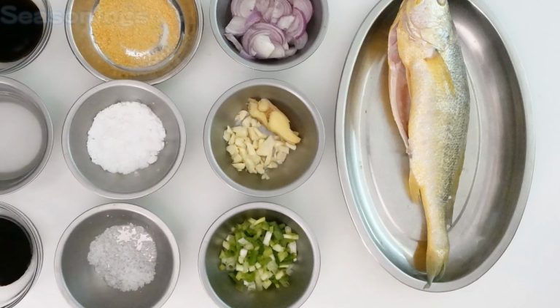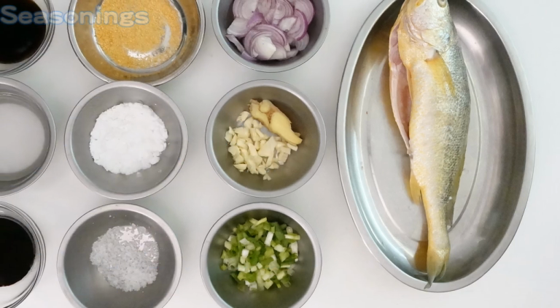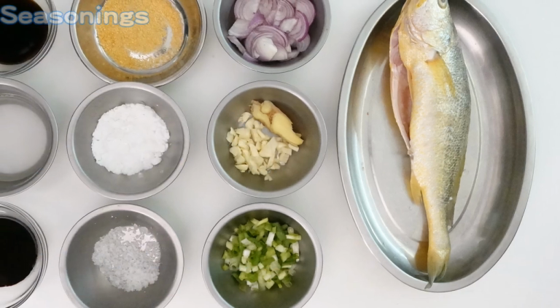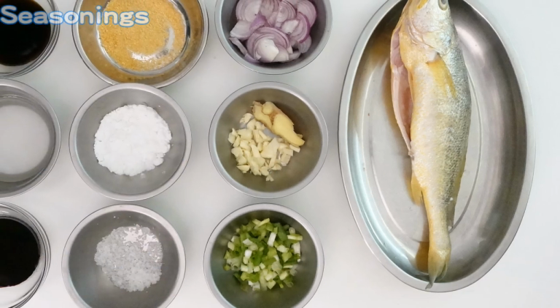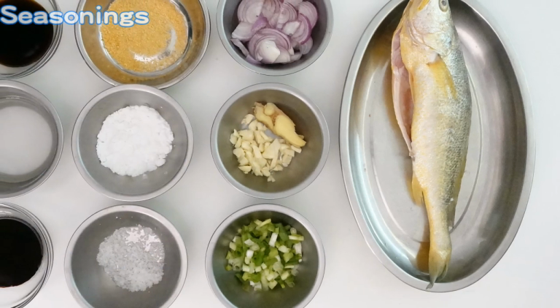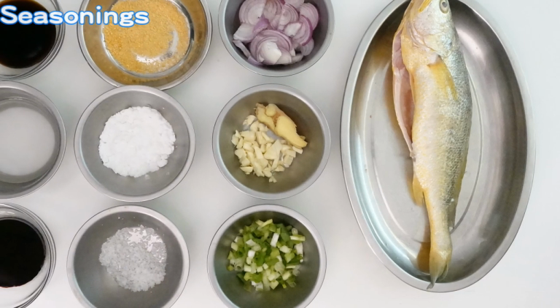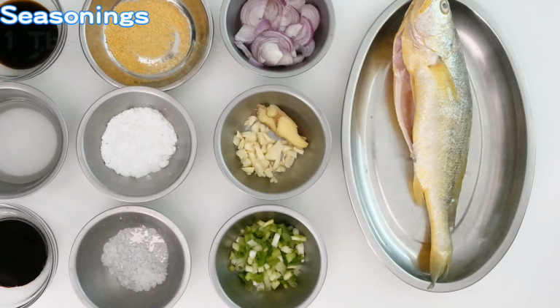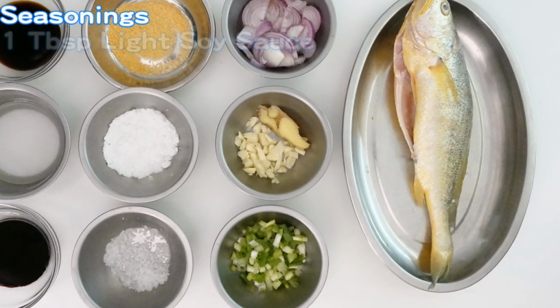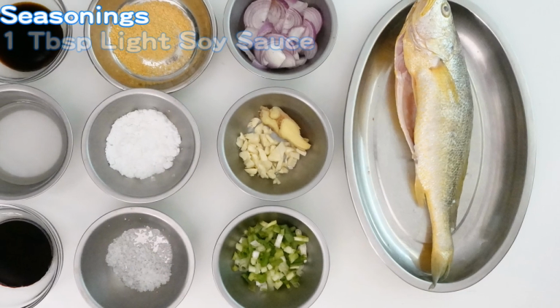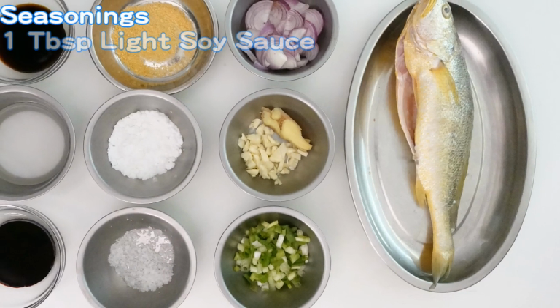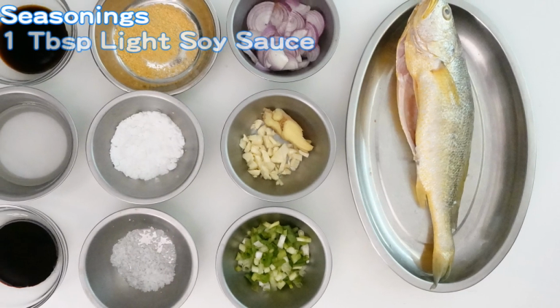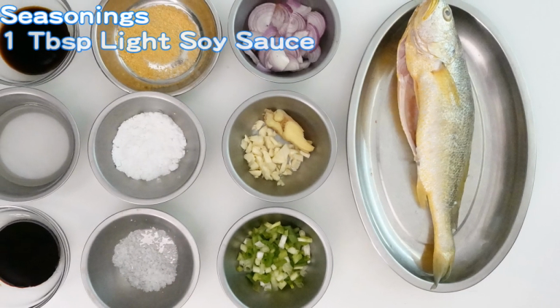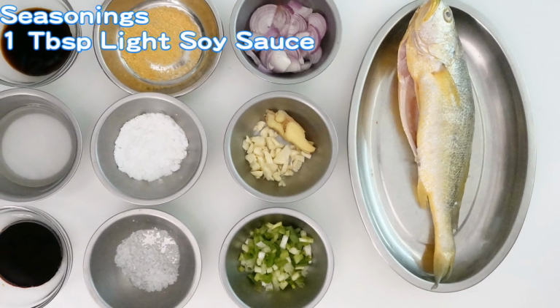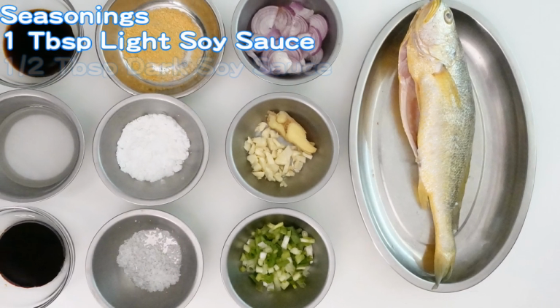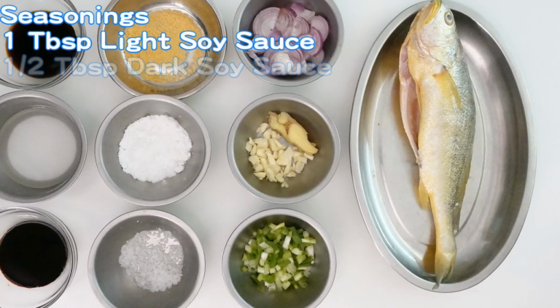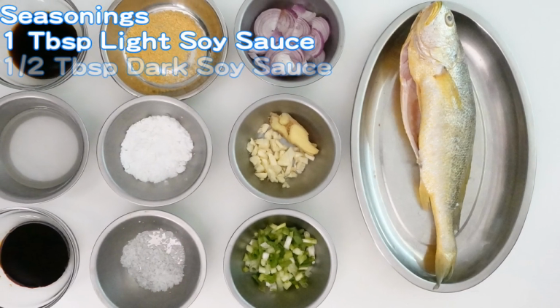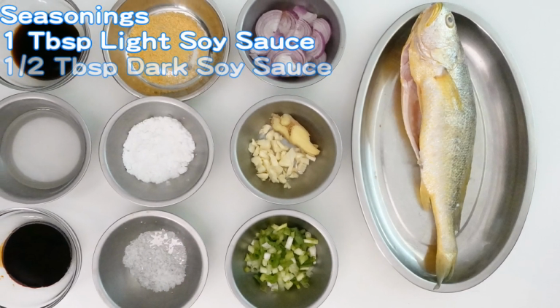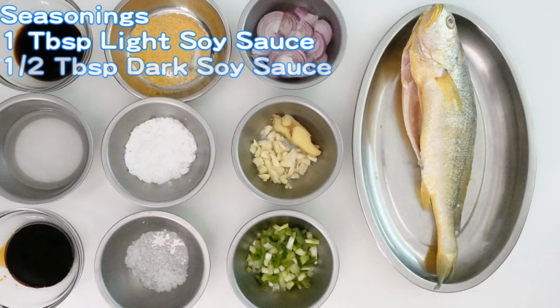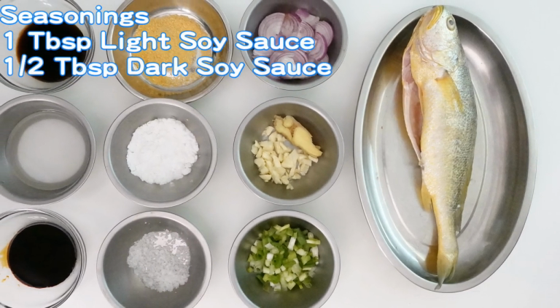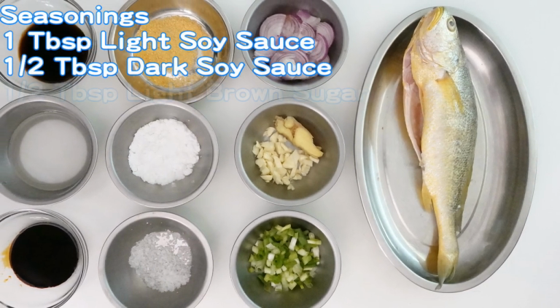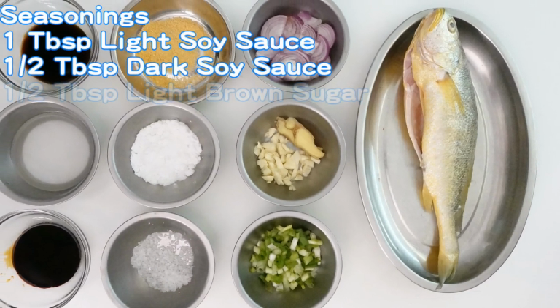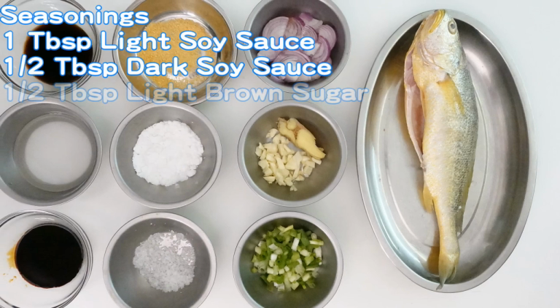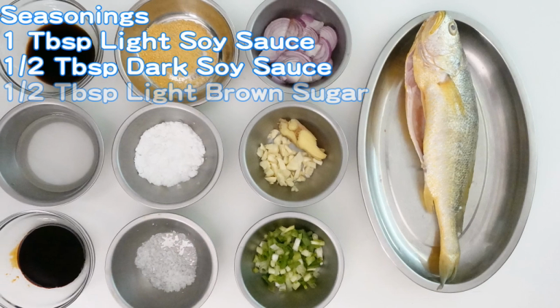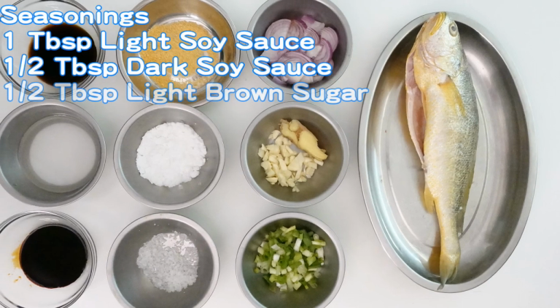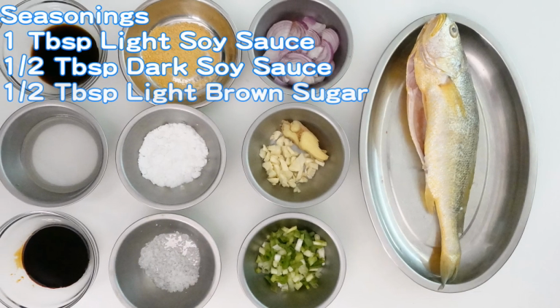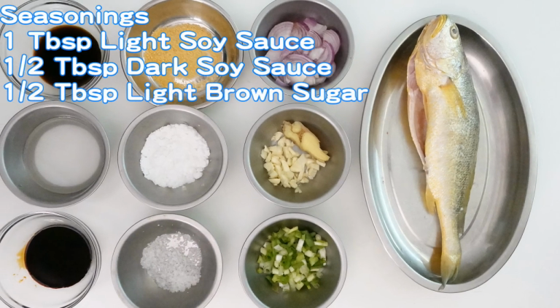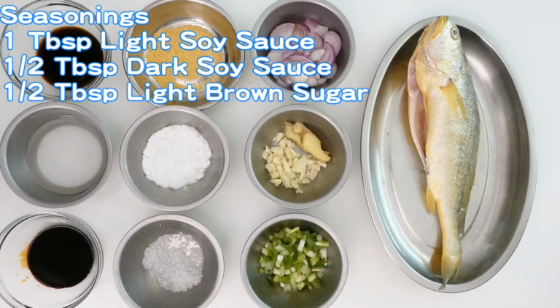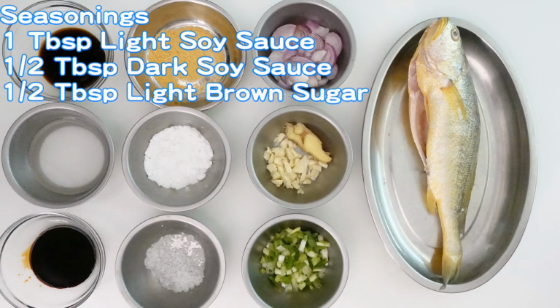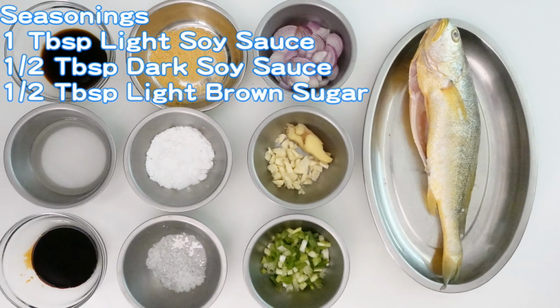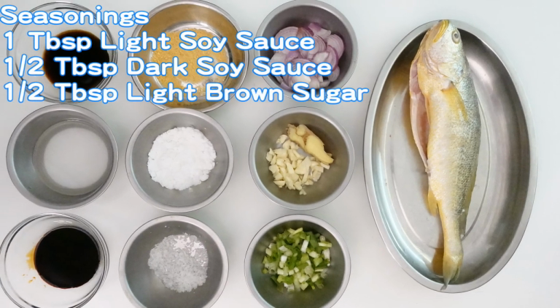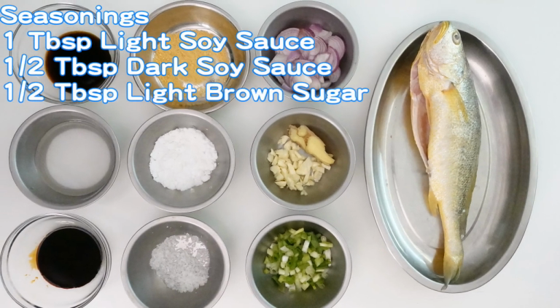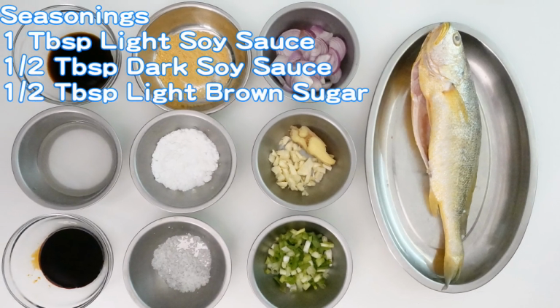Seasonings: 1 tablespoon light soy sauce, 1/2 tablespoon dark soy sauce, 1/2 tablespoon light brown sugar.